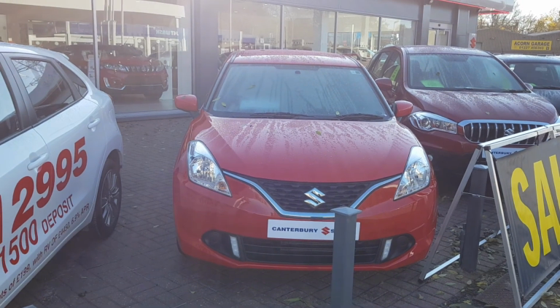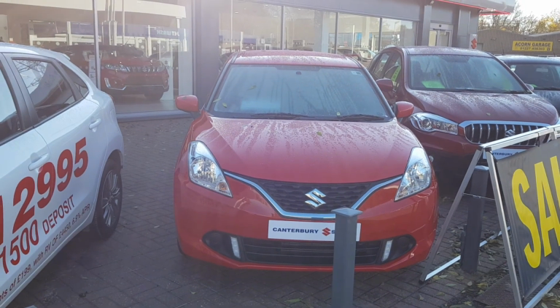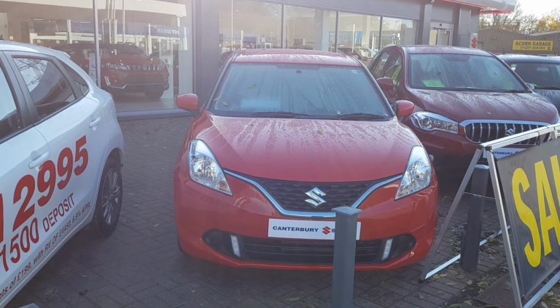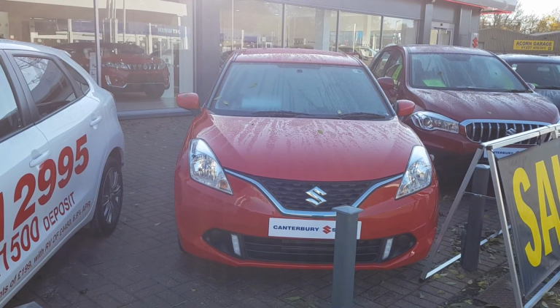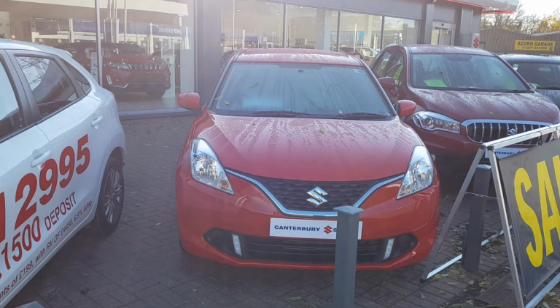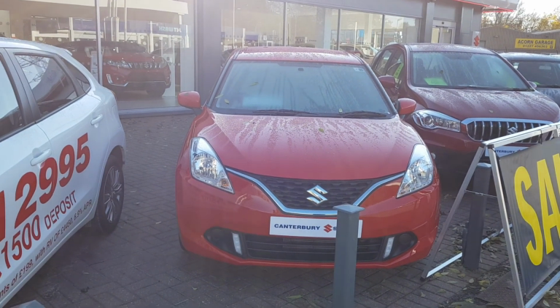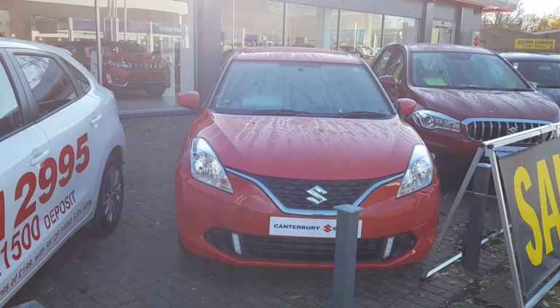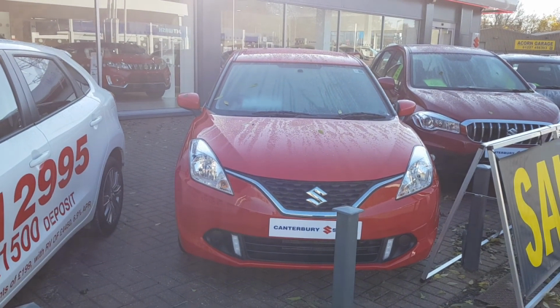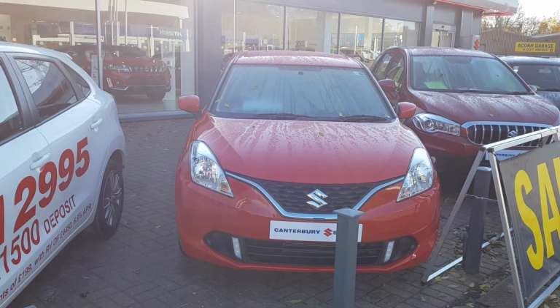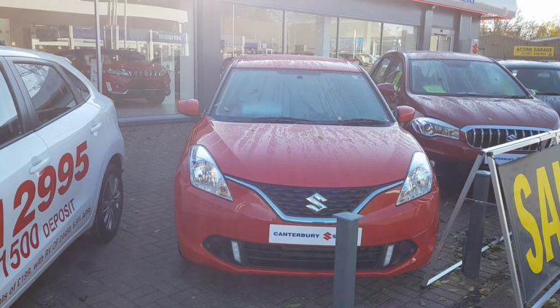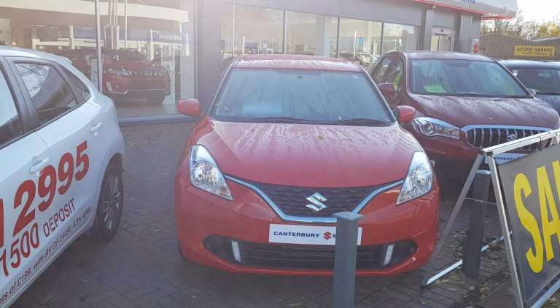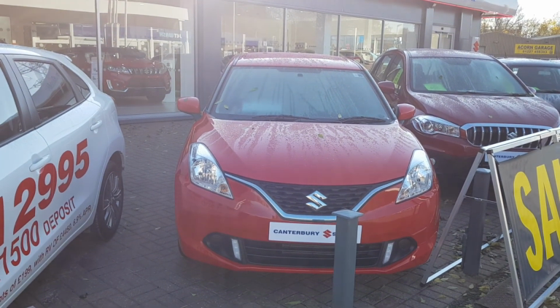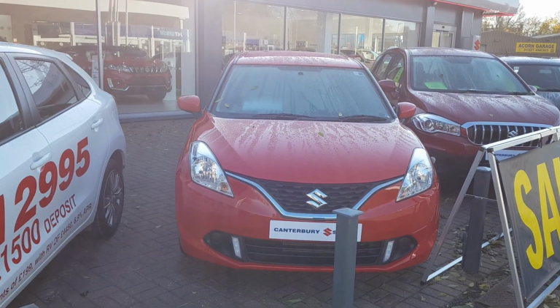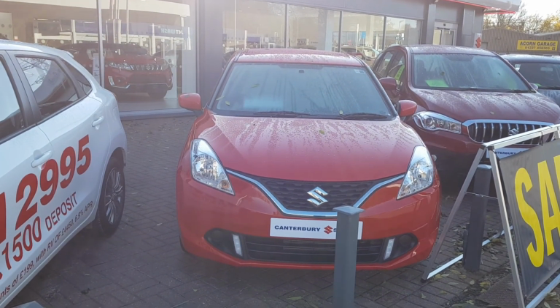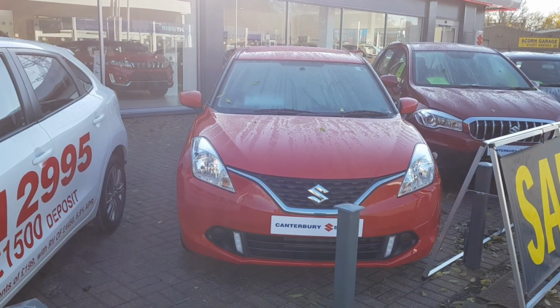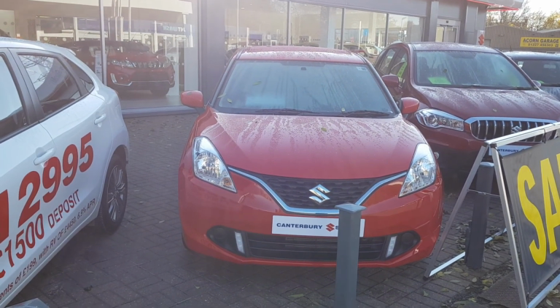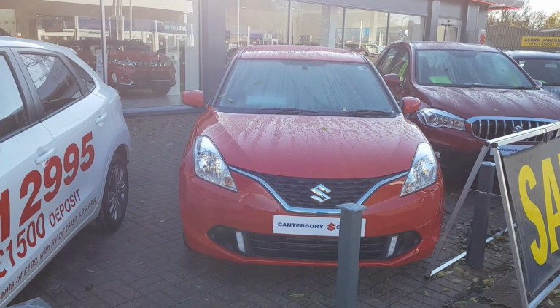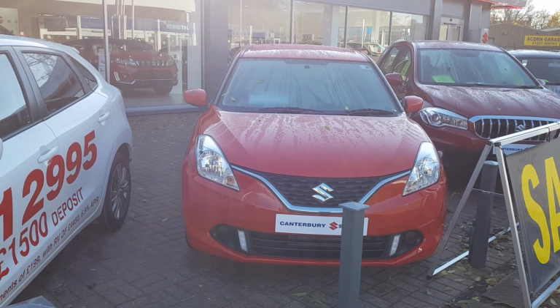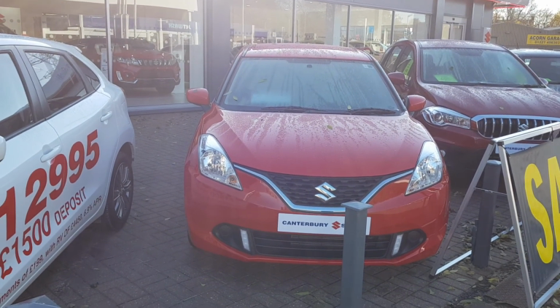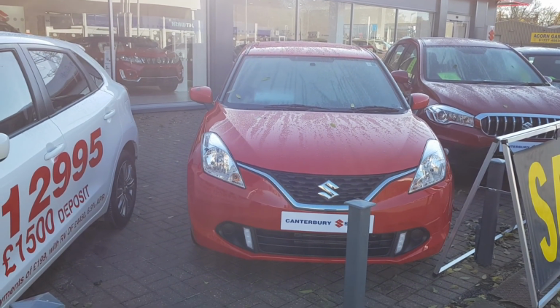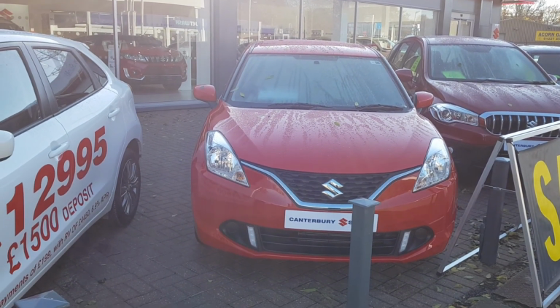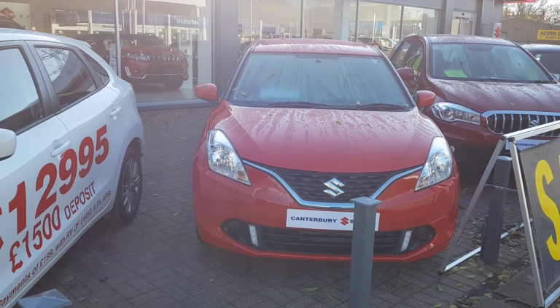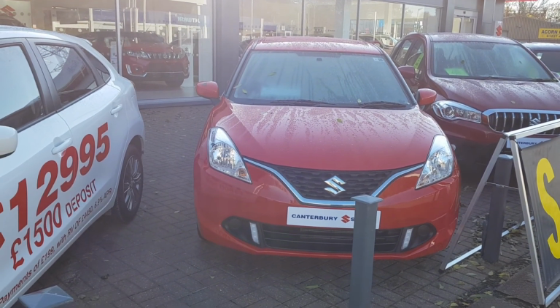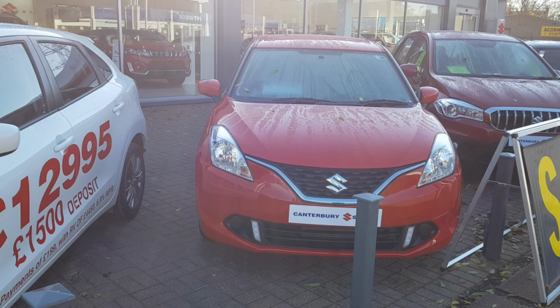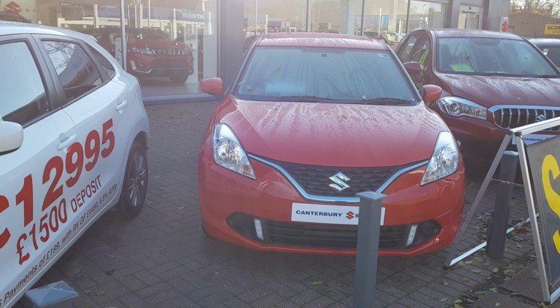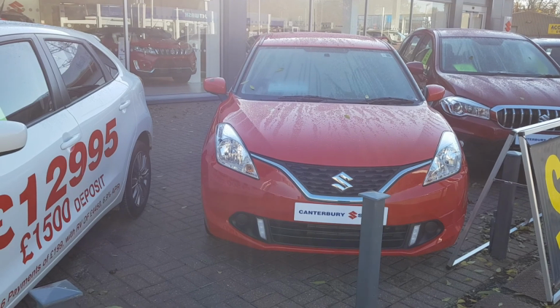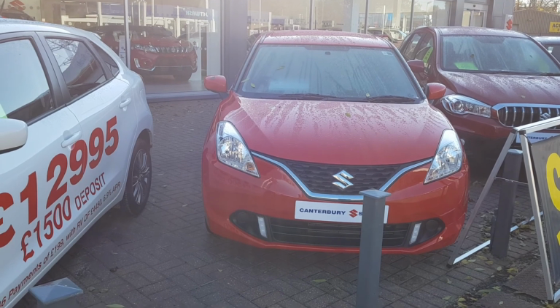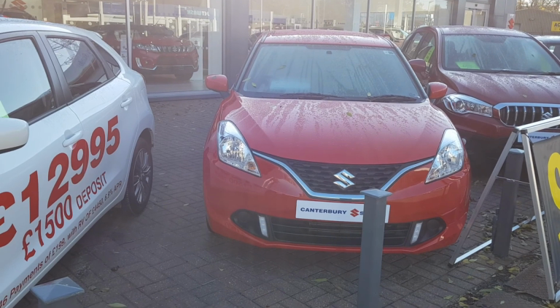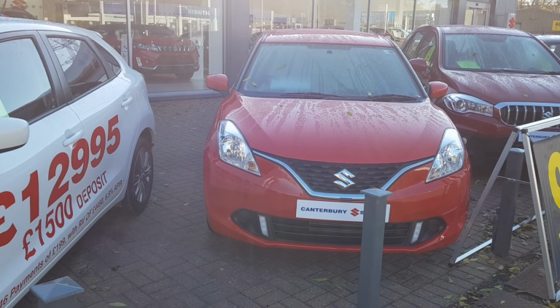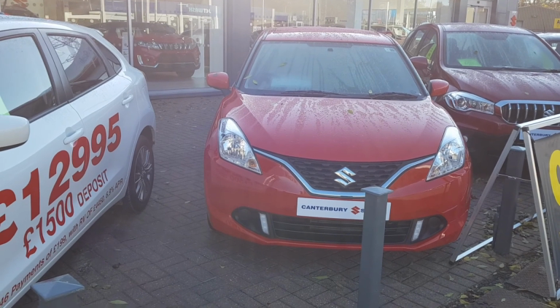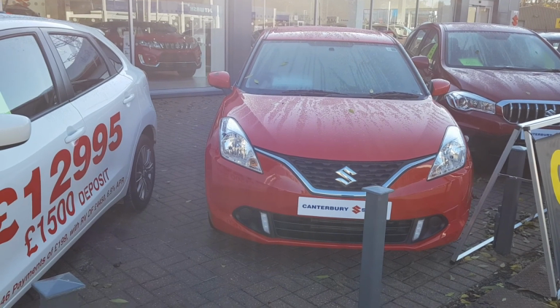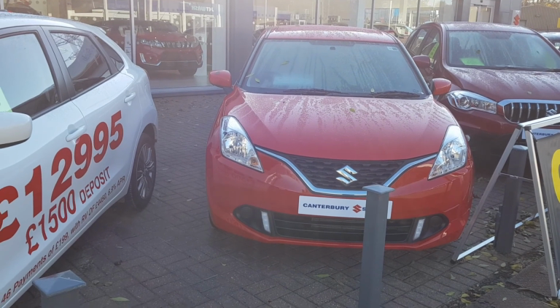Welcome to Canterbury Suzuki. This is our 1.2 Dual Jet Beleno SZ3 model.